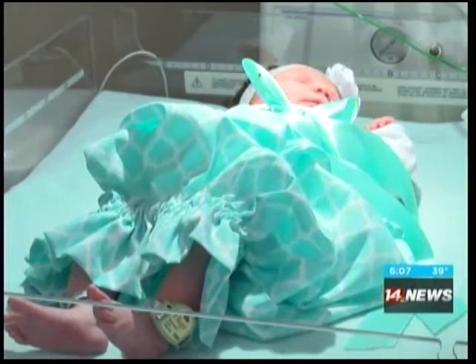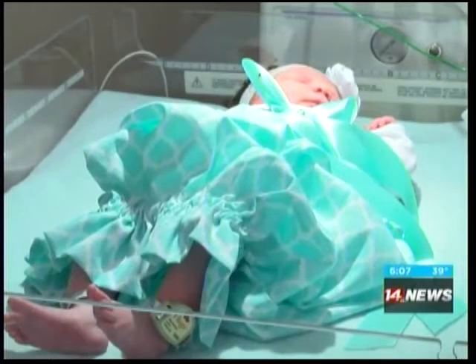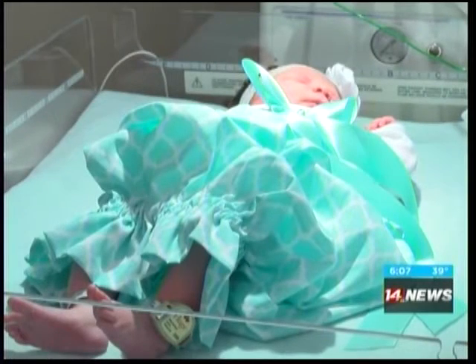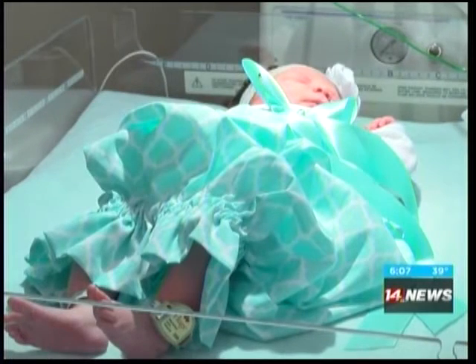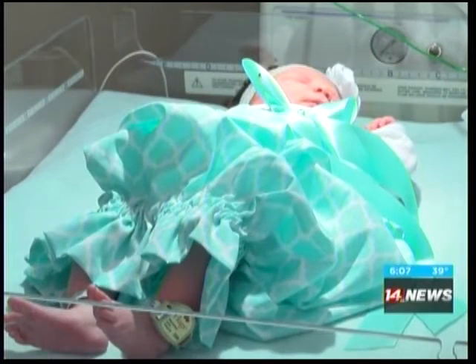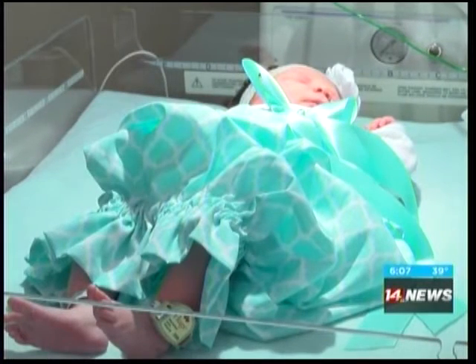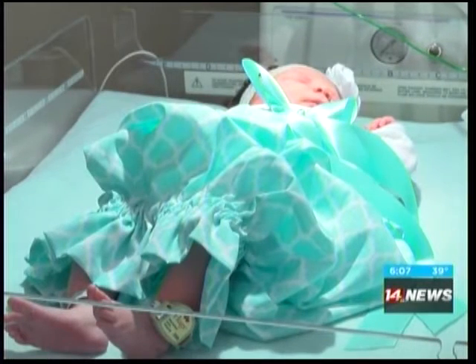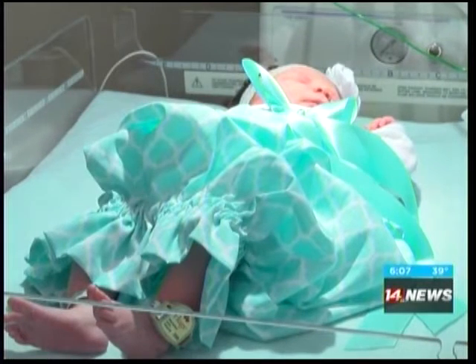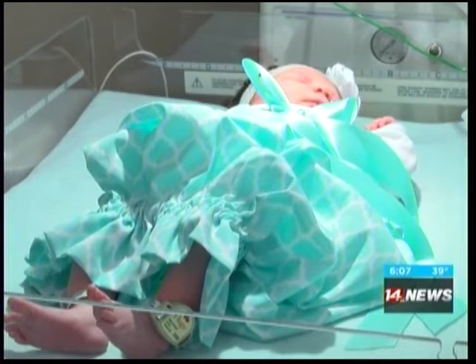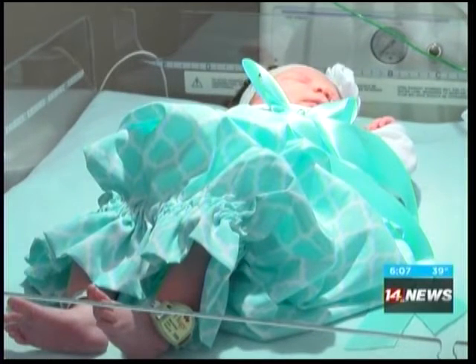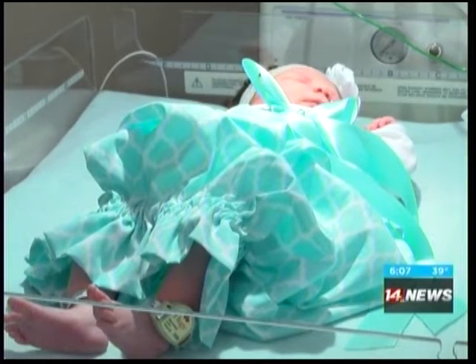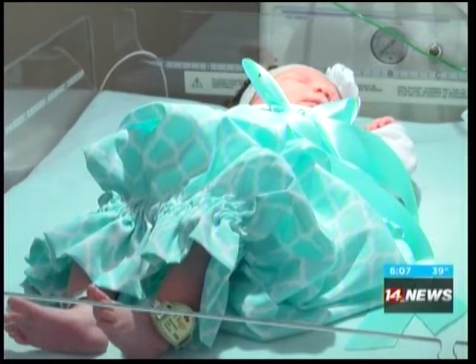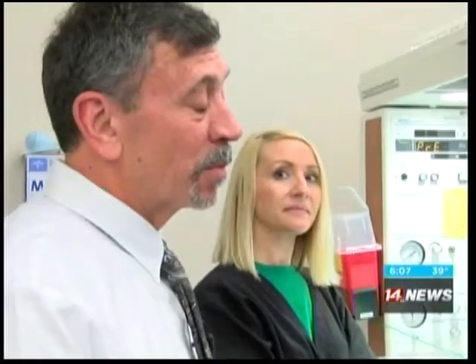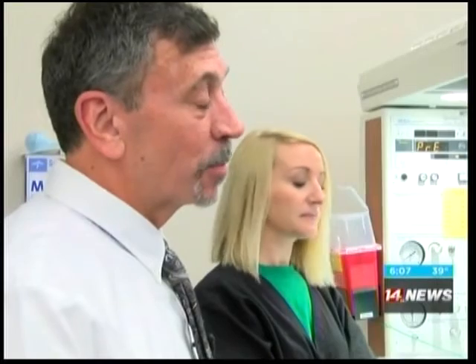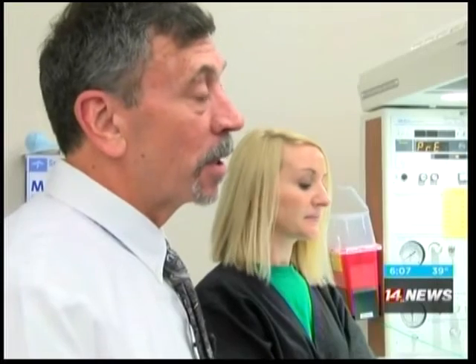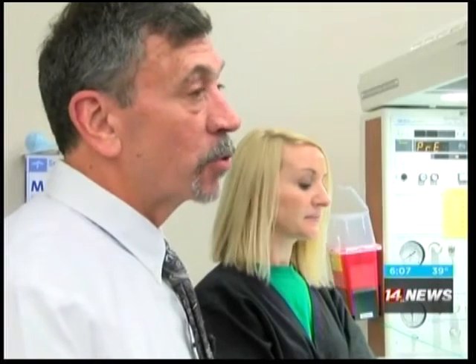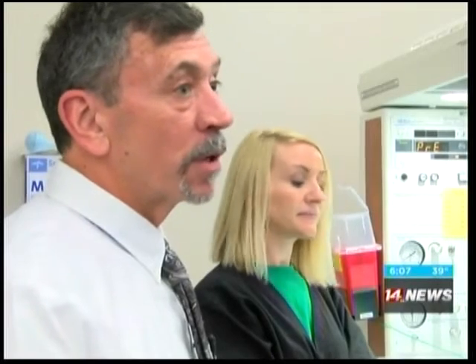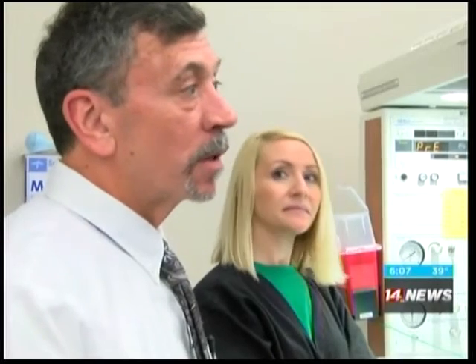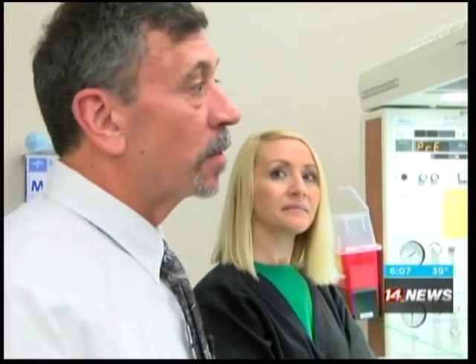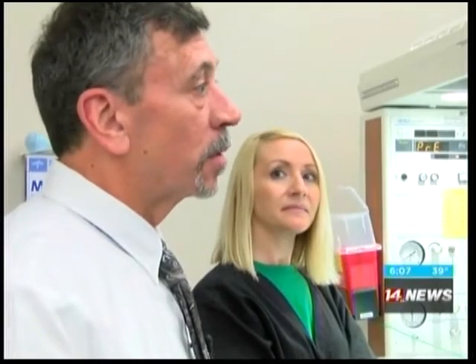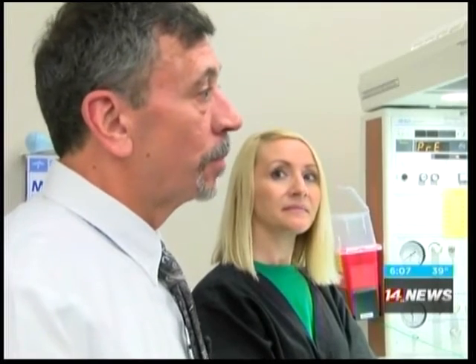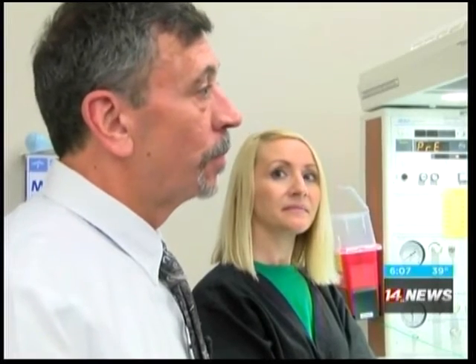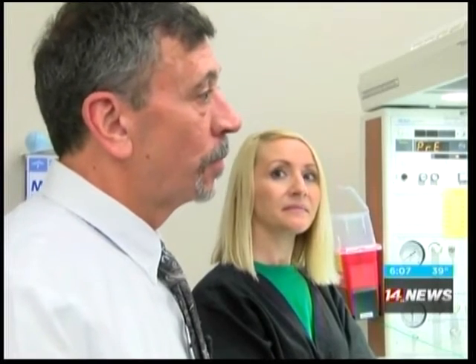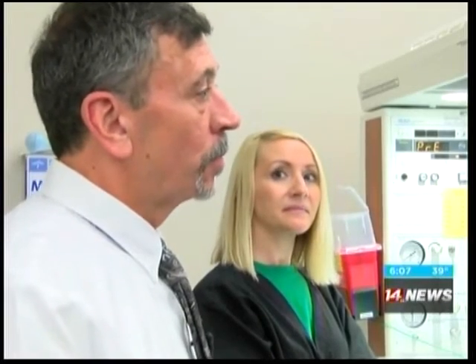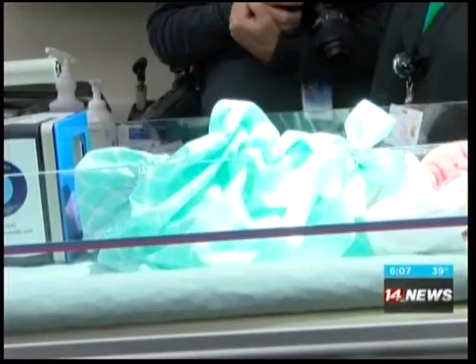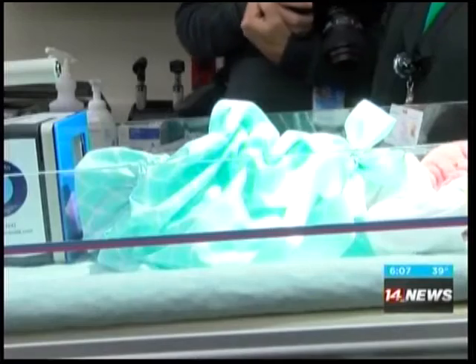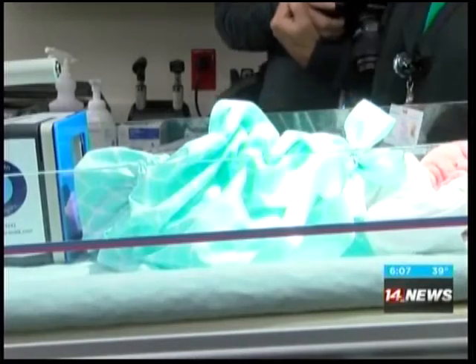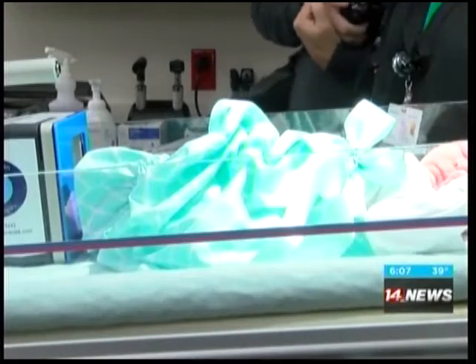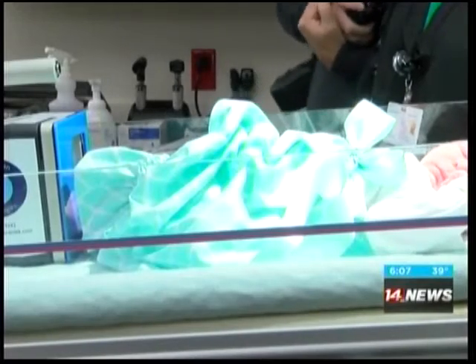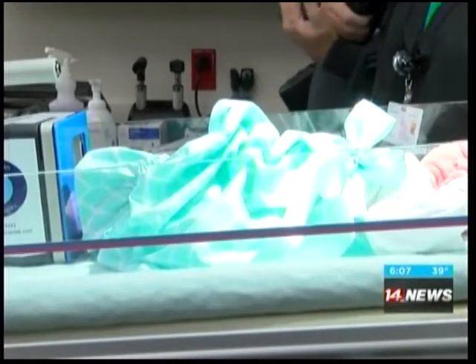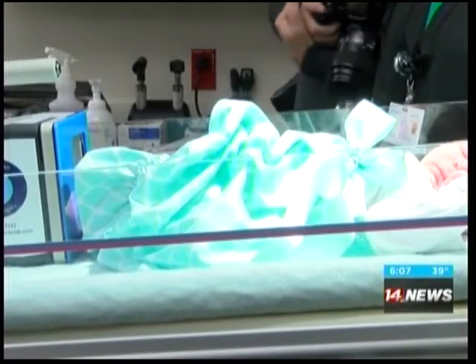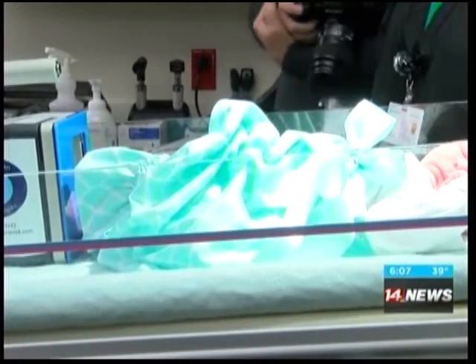In addition to those little feet, their weight, measurements, and birth date will be recorded. The idea was born from nurses' suggestions.